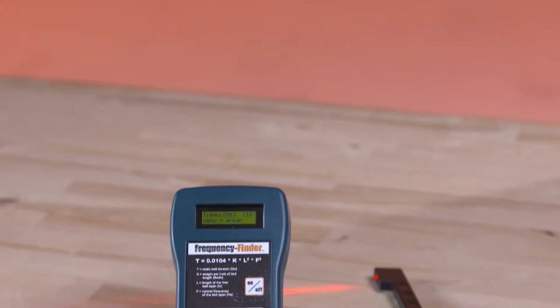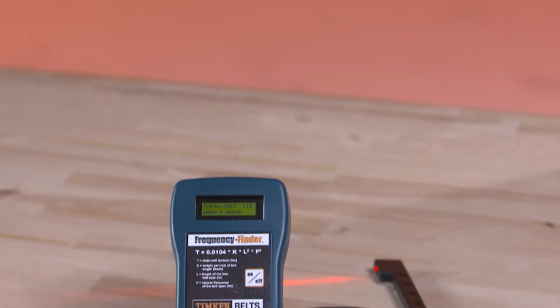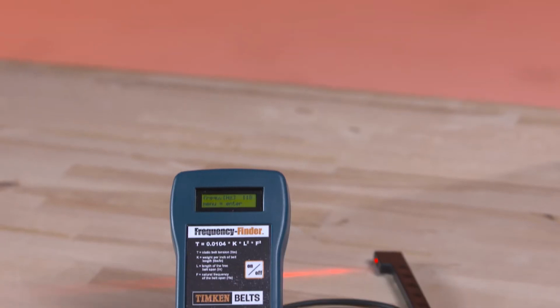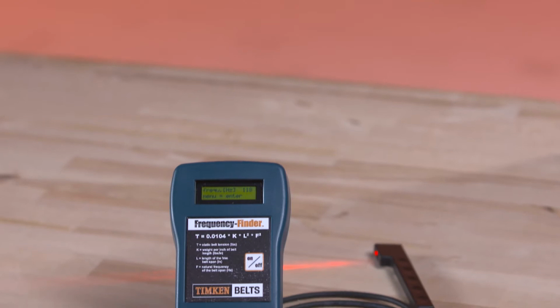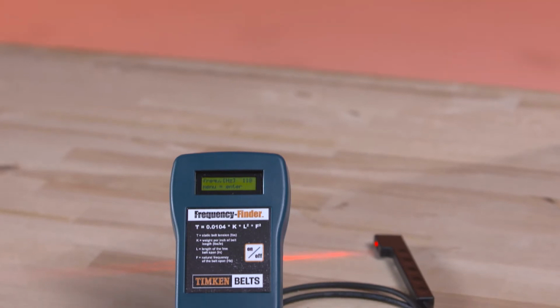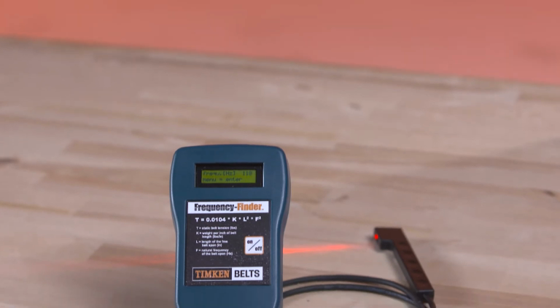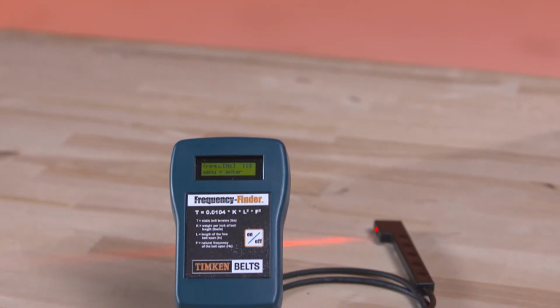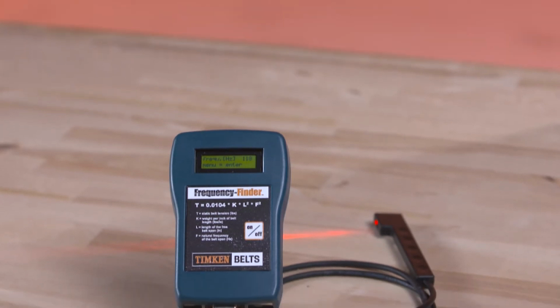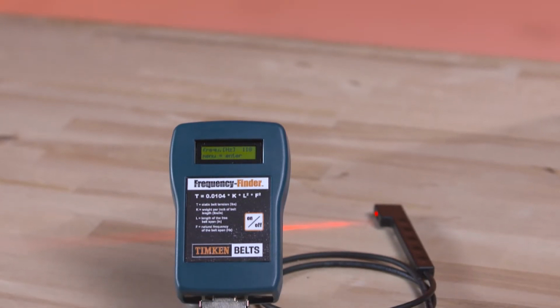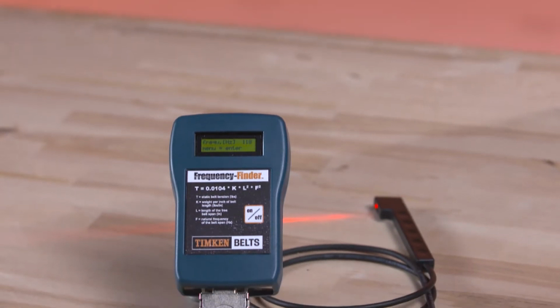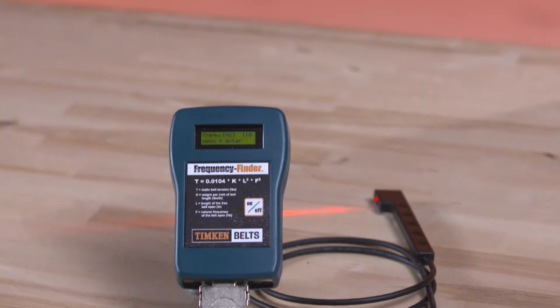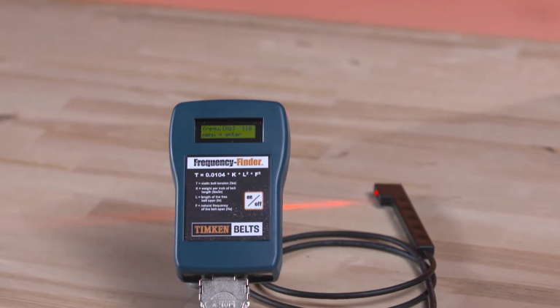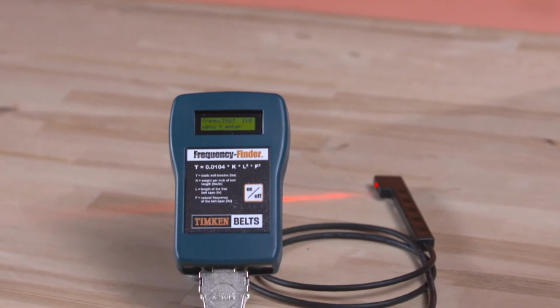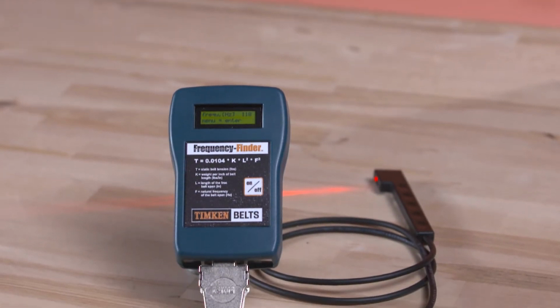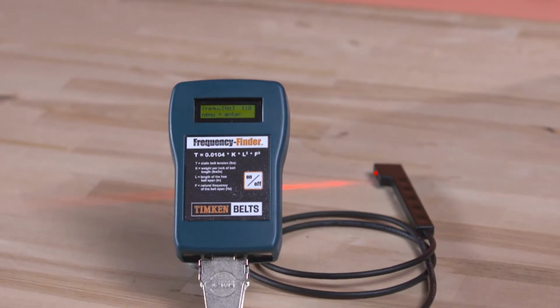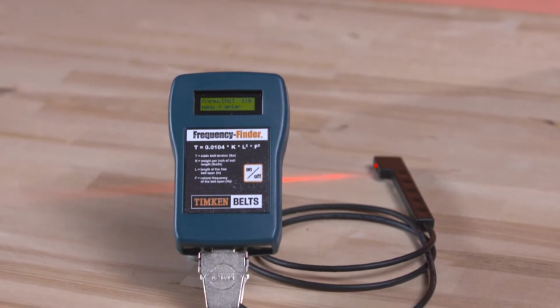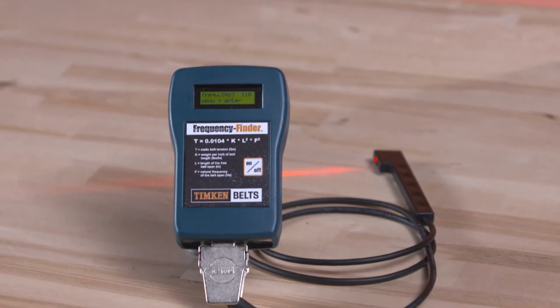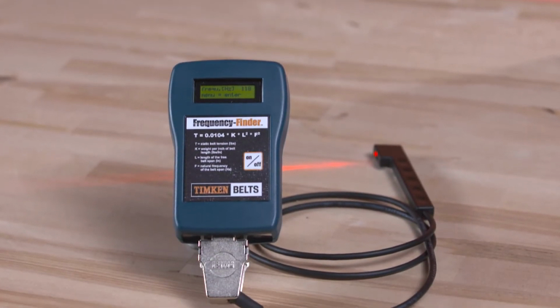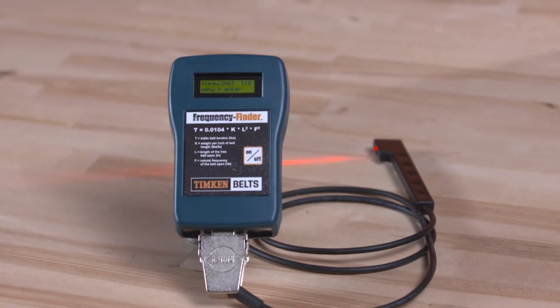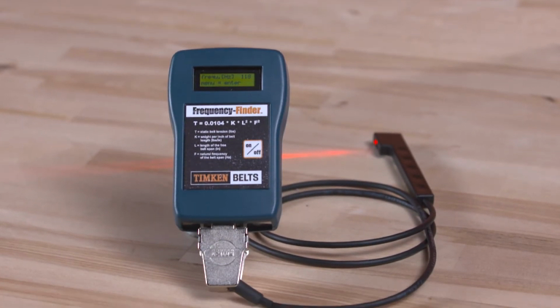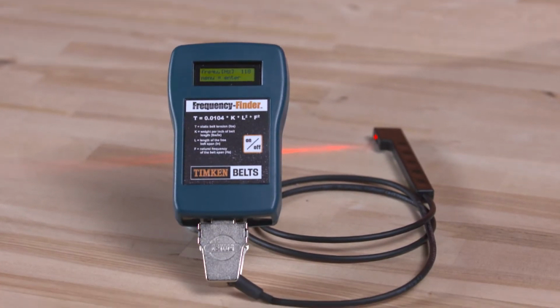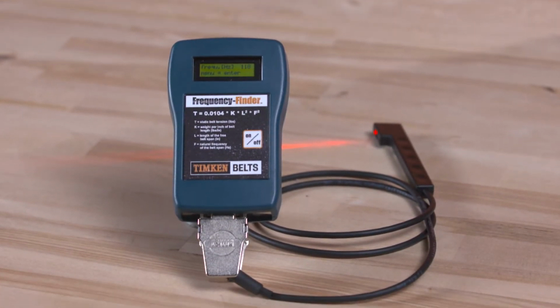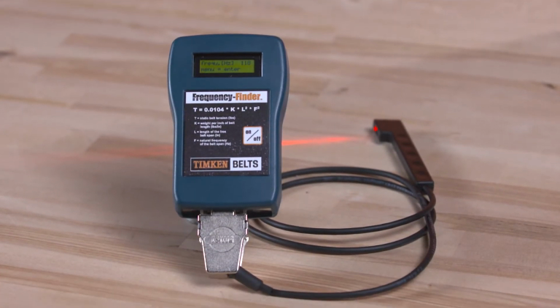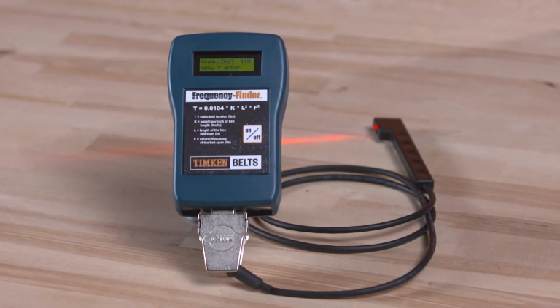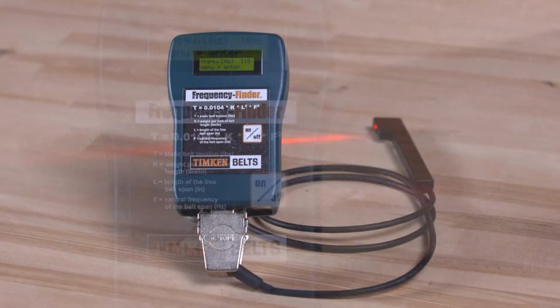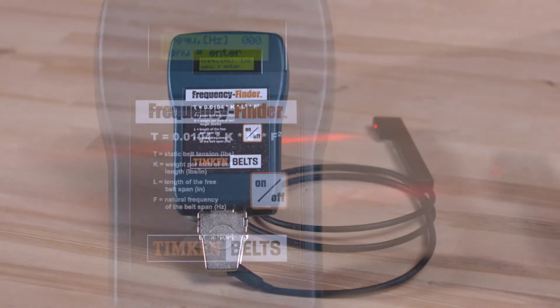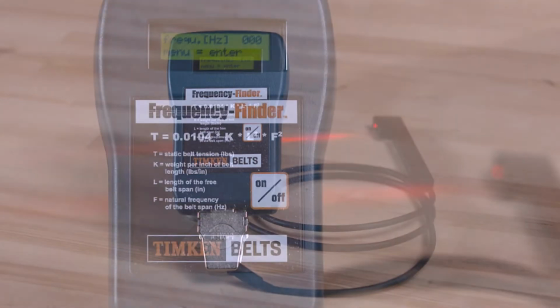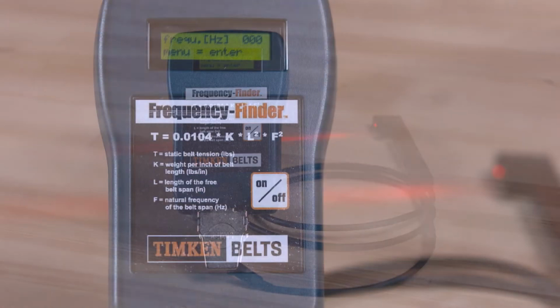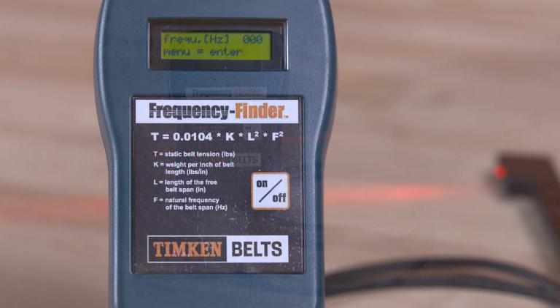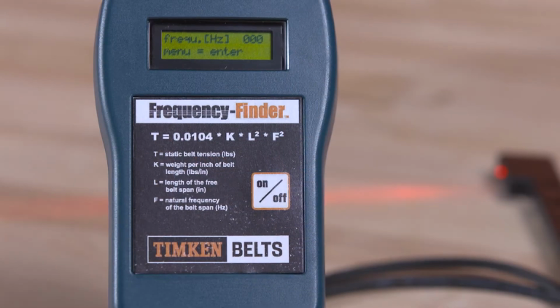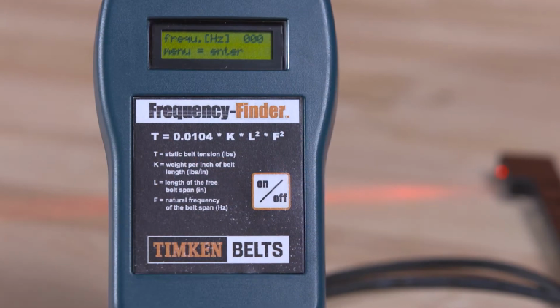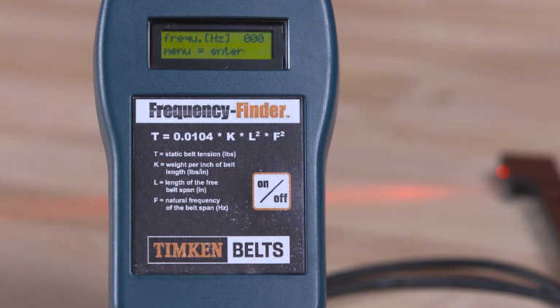Today, we're going to talk about V-belt tensioning and how to use the frequency finder tool.